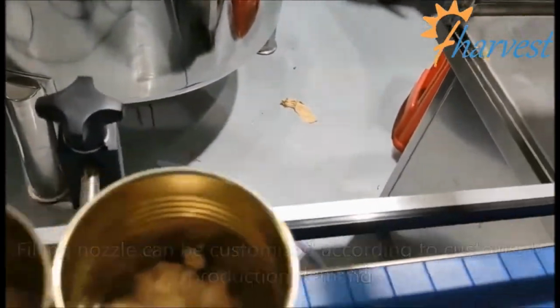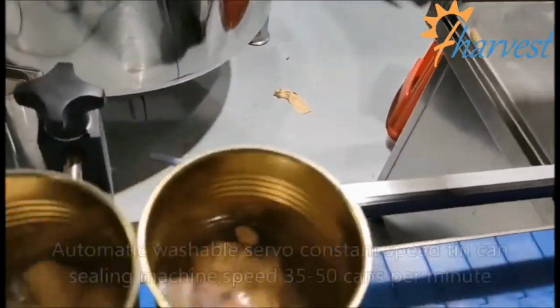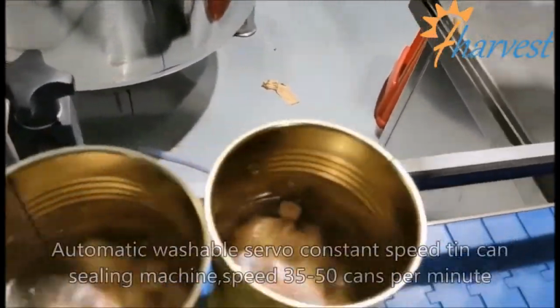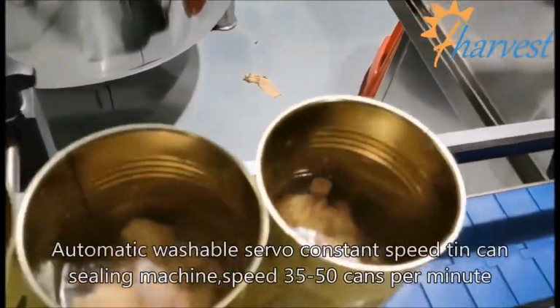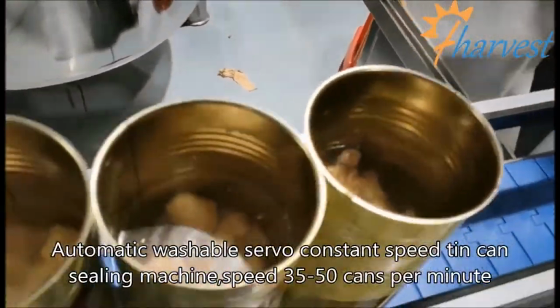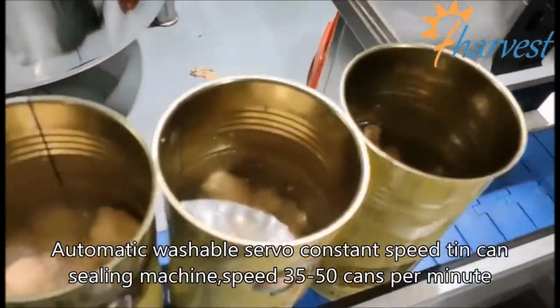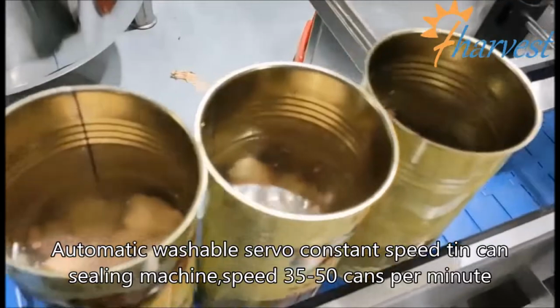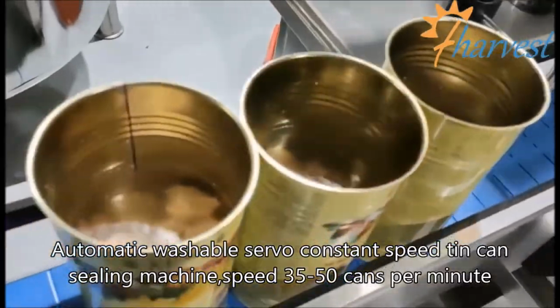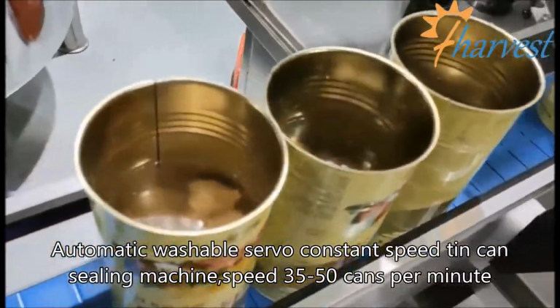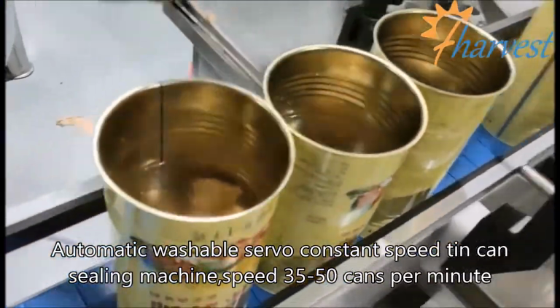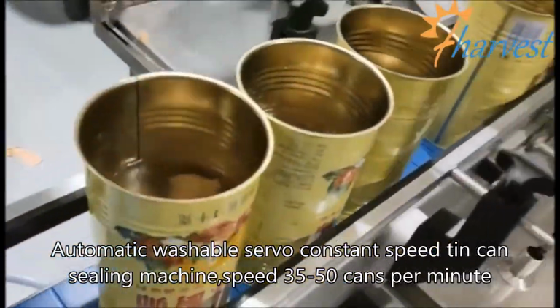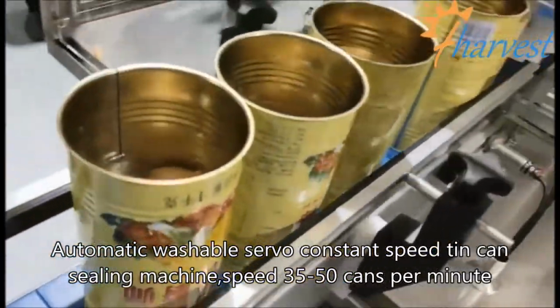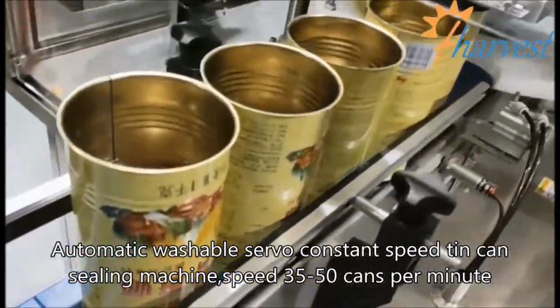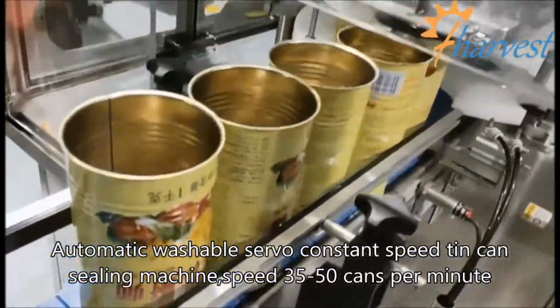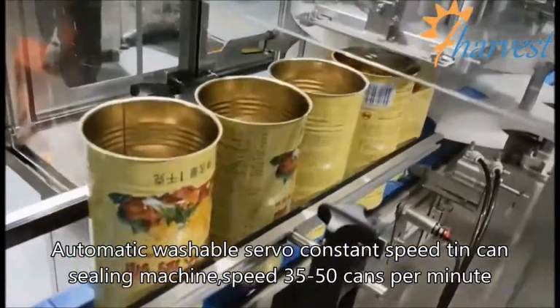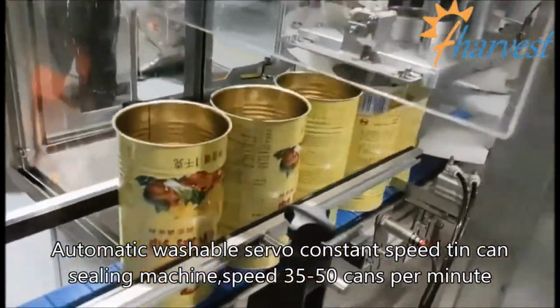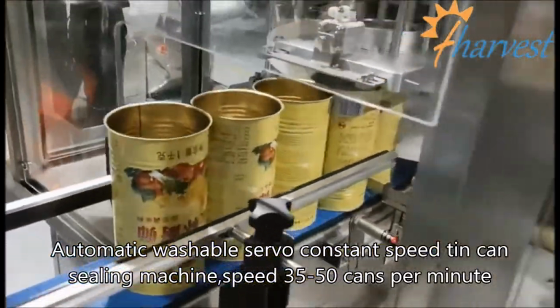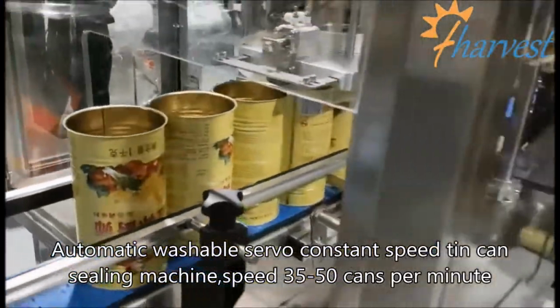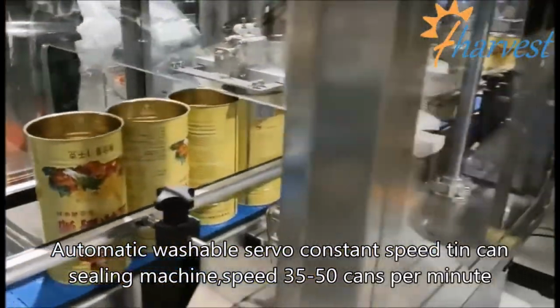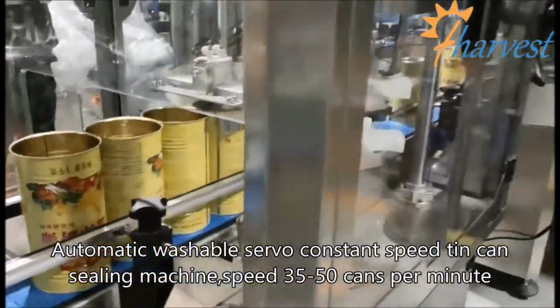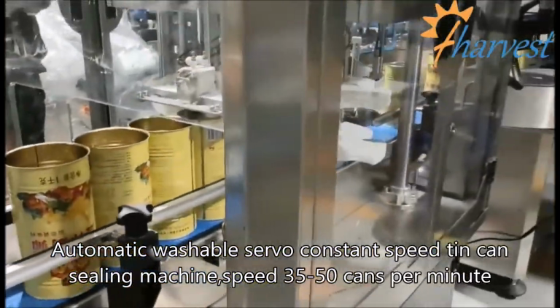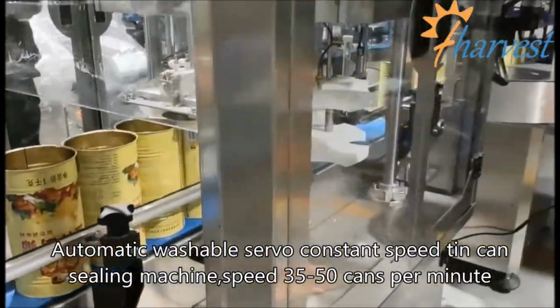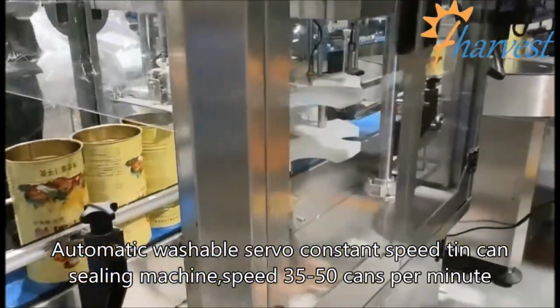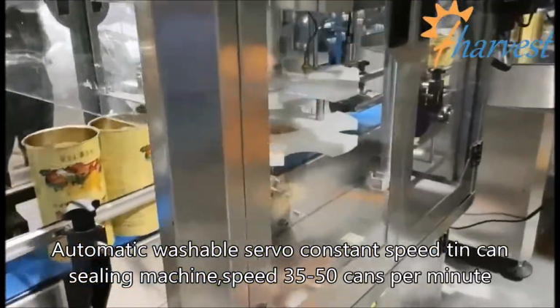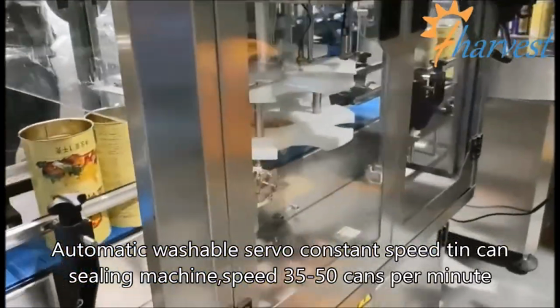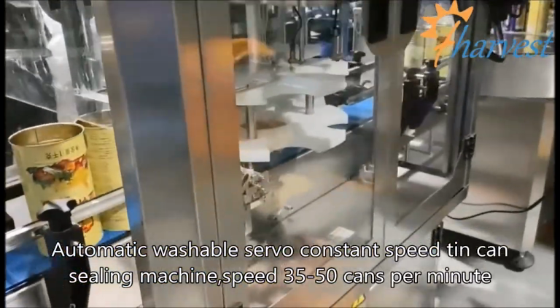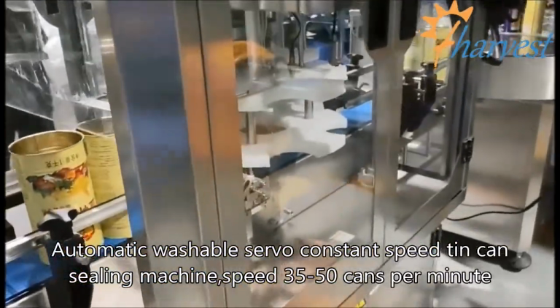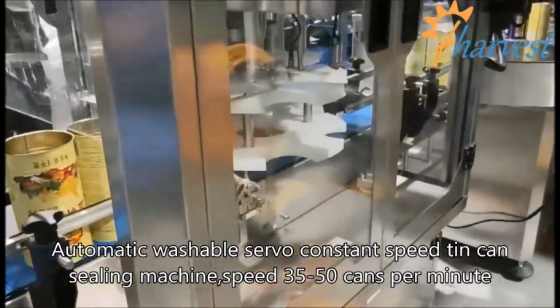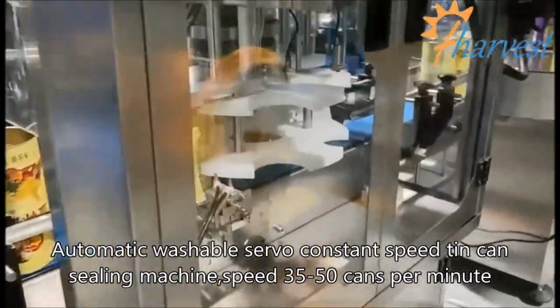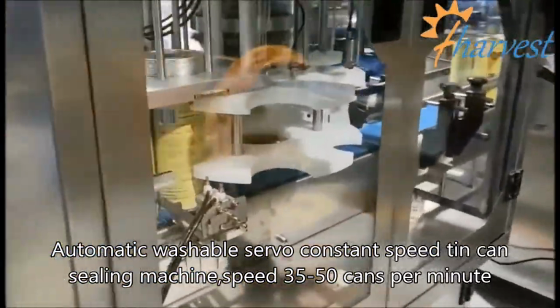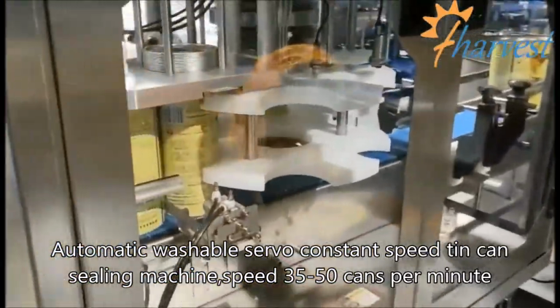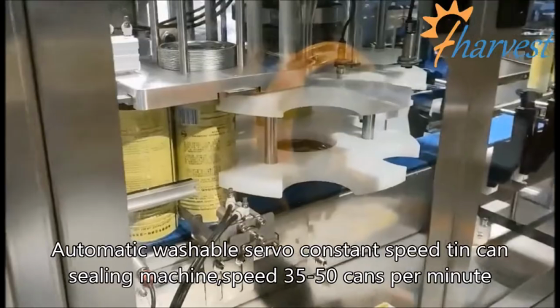Automatic Washable Servo Constant Speed Tin Sealing Machine, Speed 35–50 cans per minute.